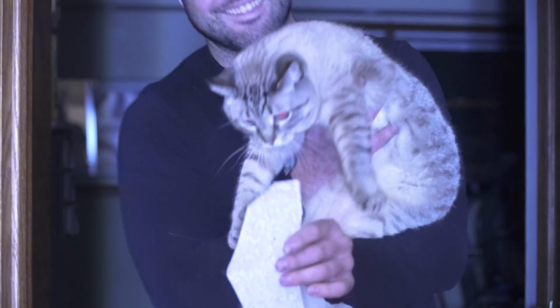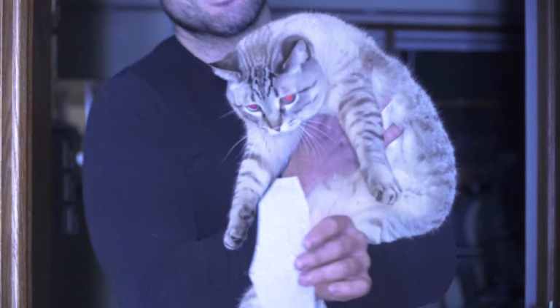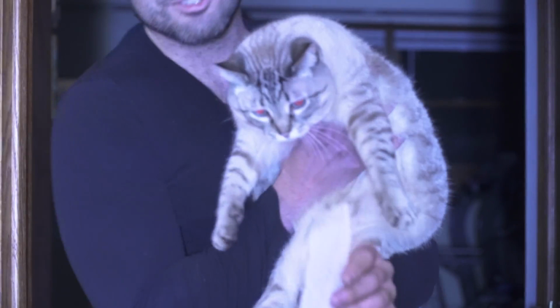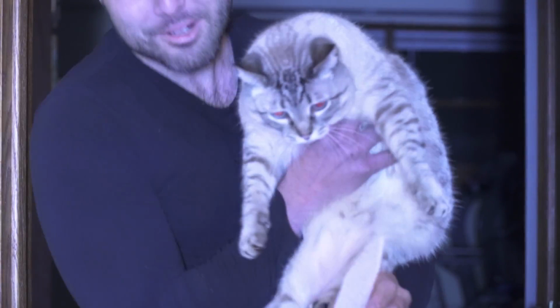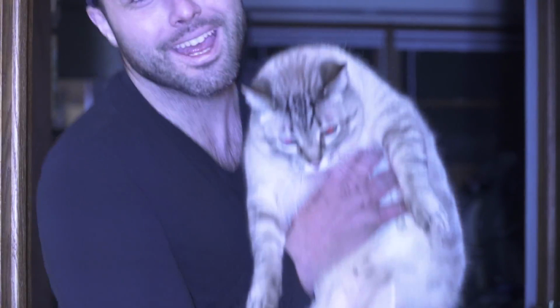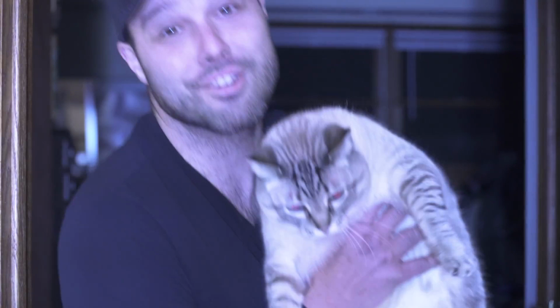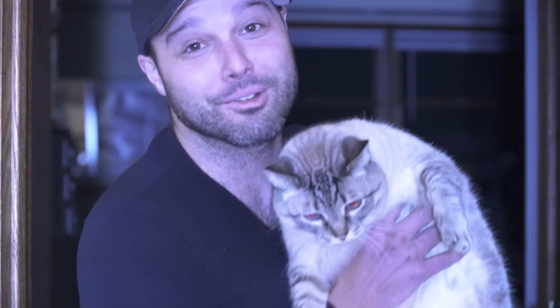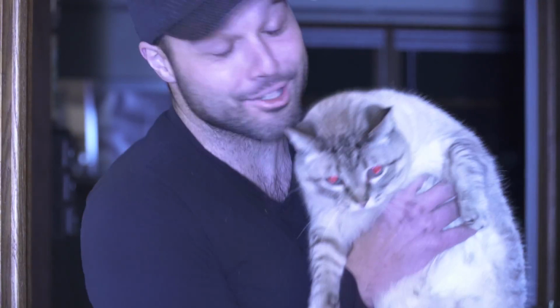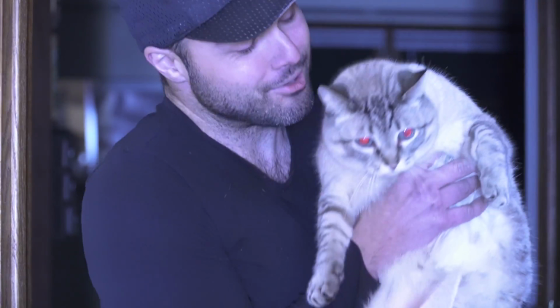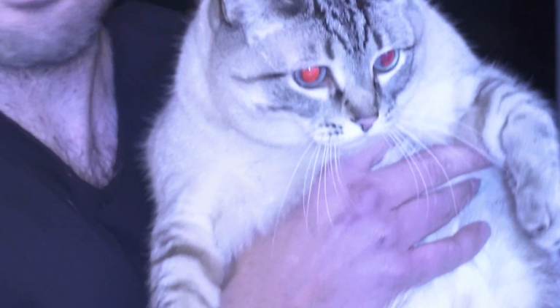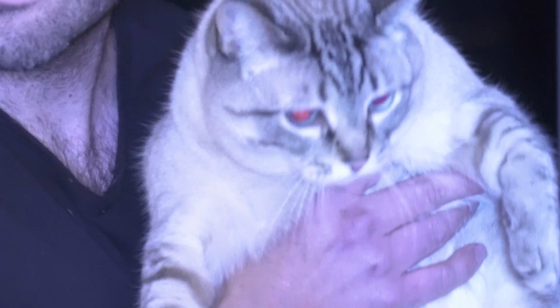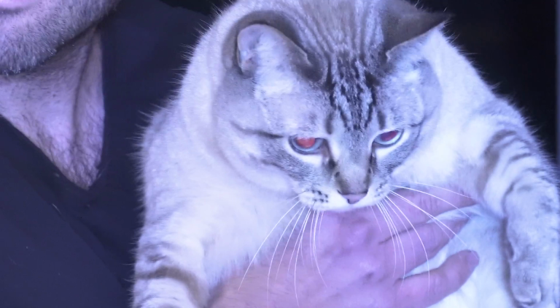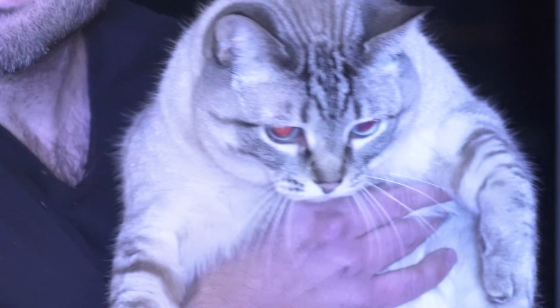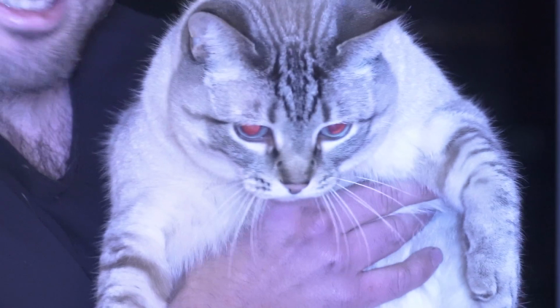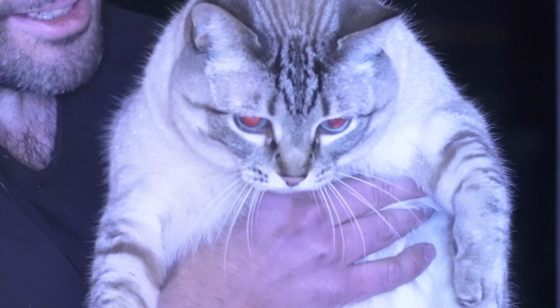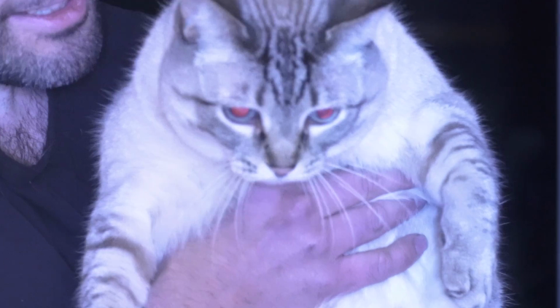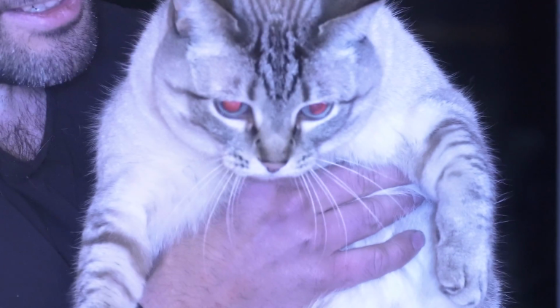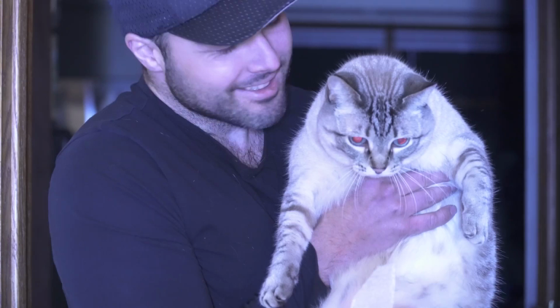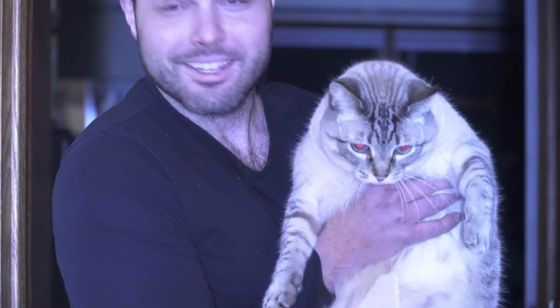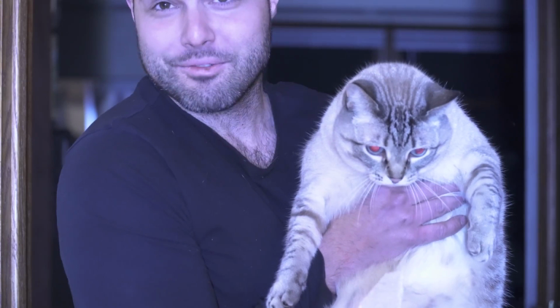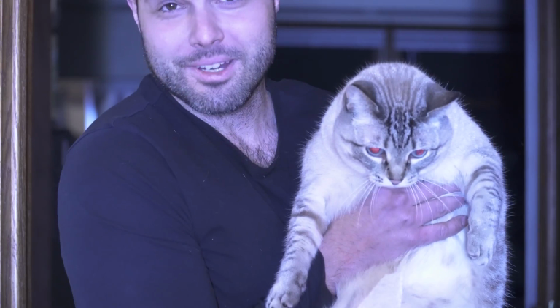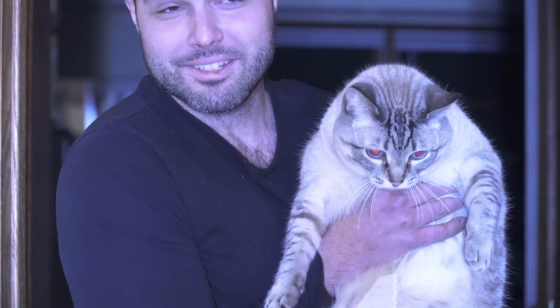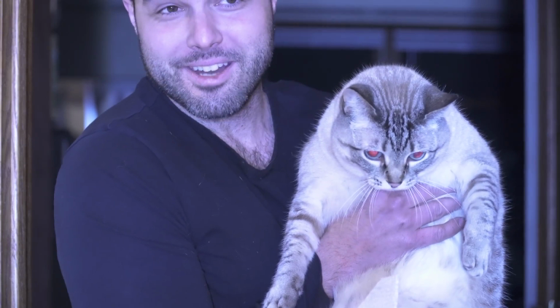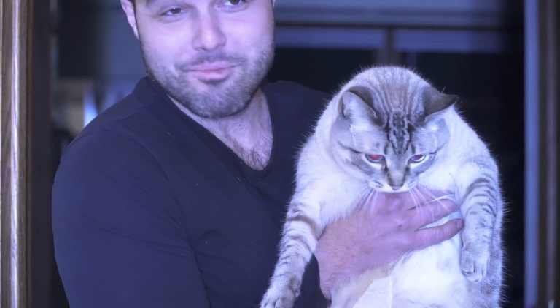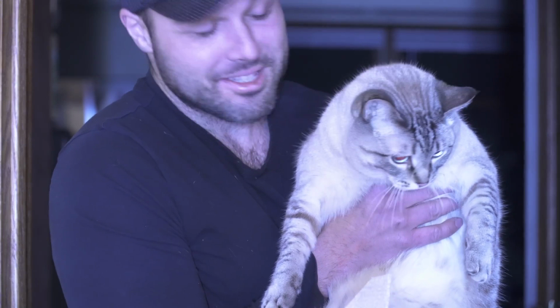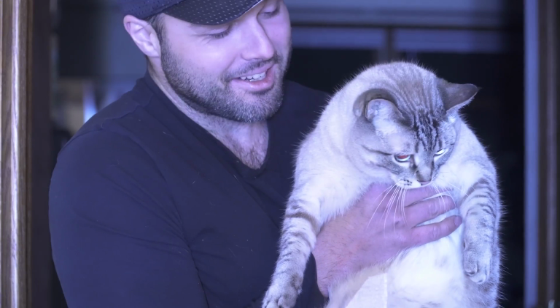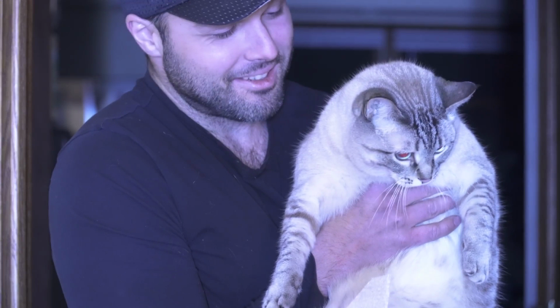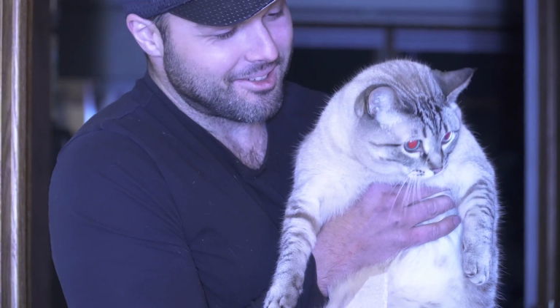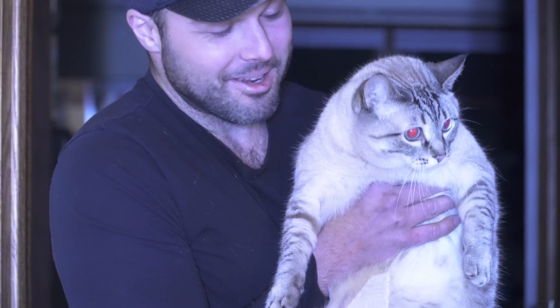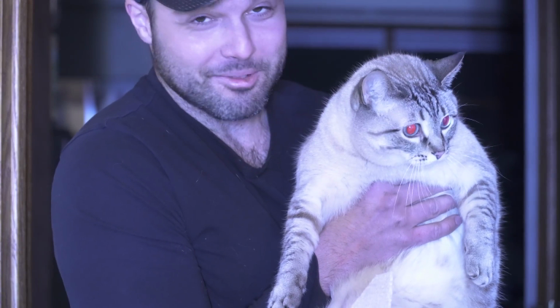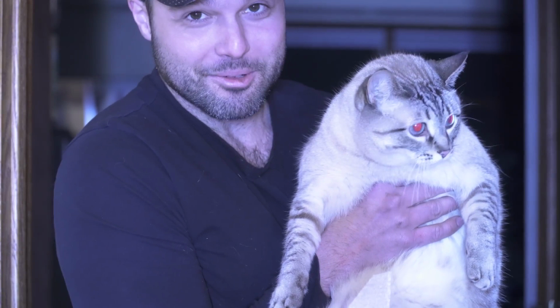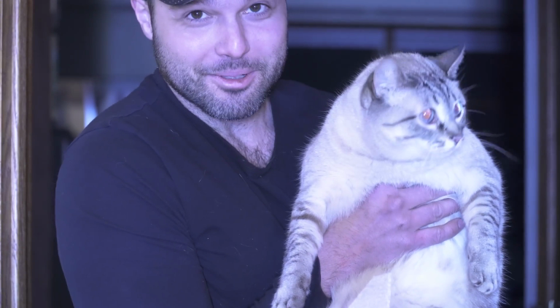Does your cat generate good lift? I think that's a phrase that's never been said on the internet before.